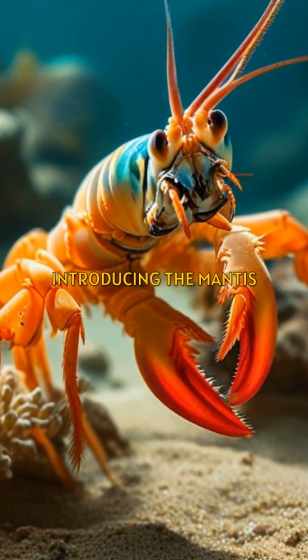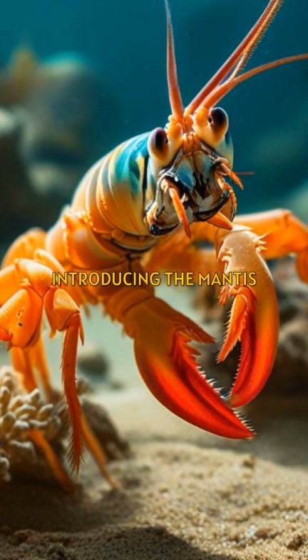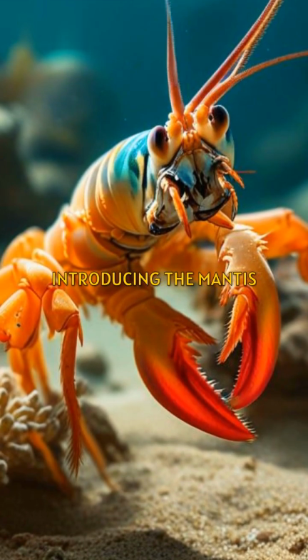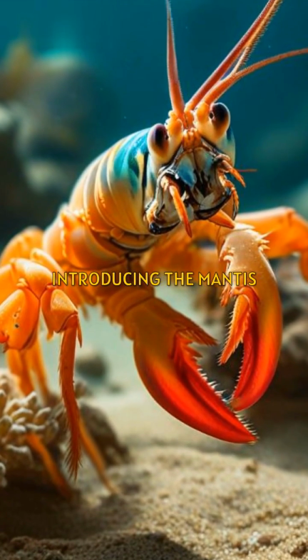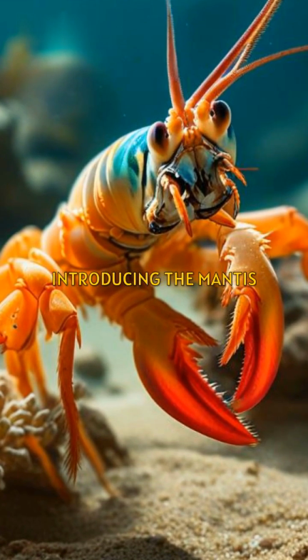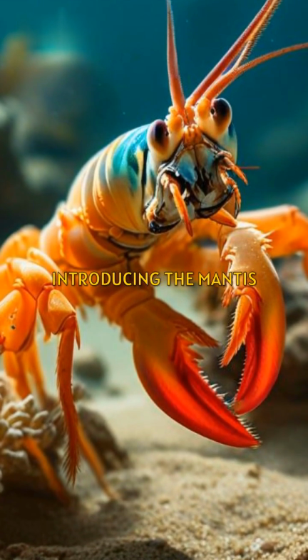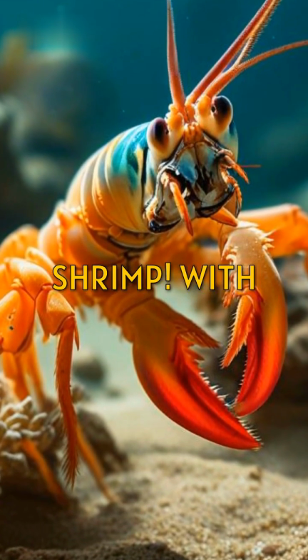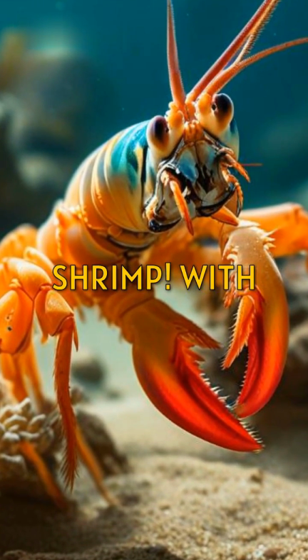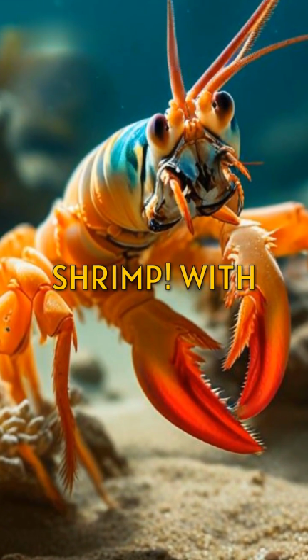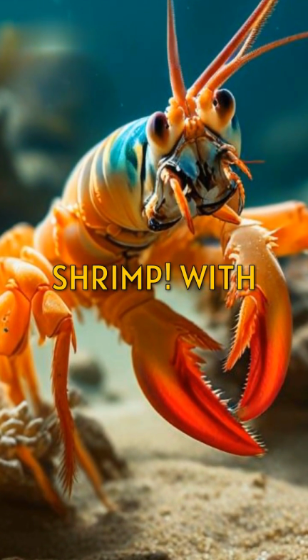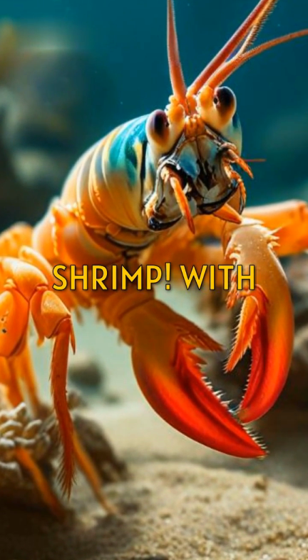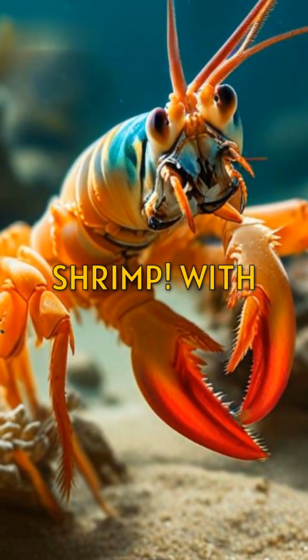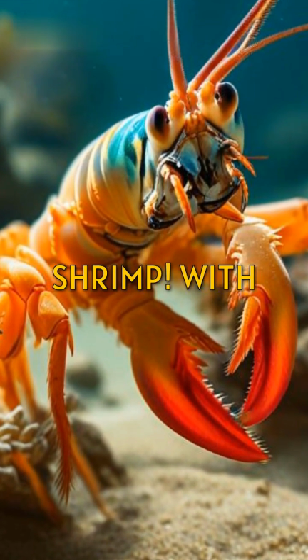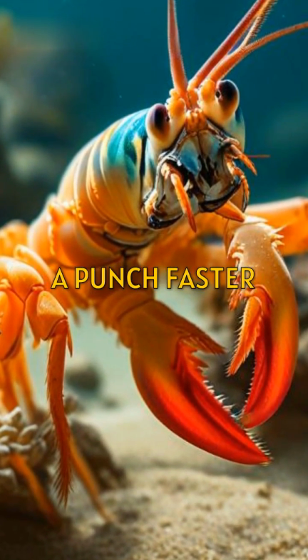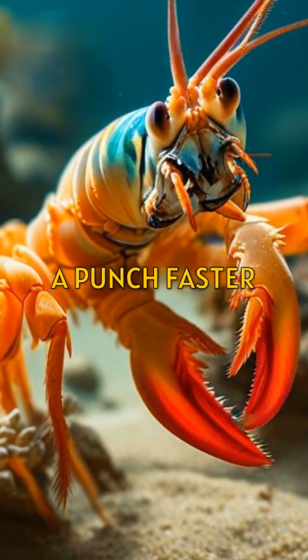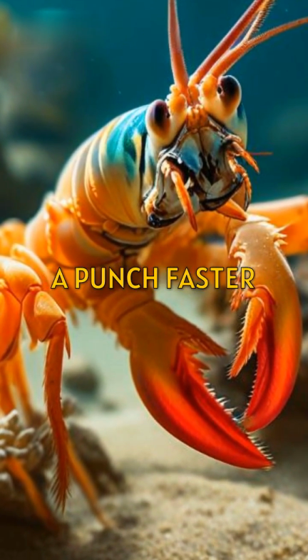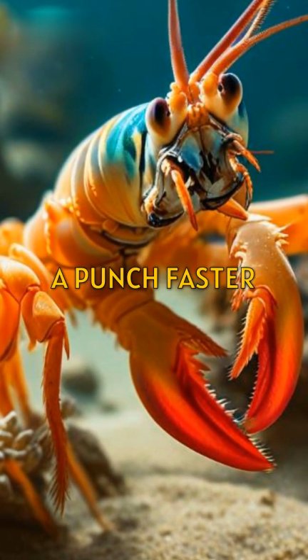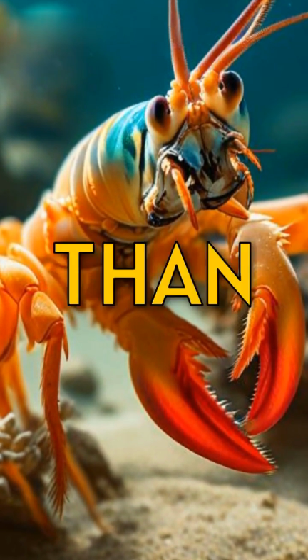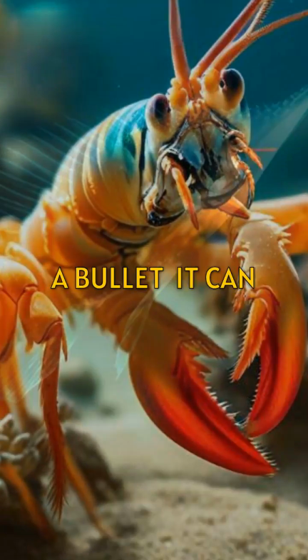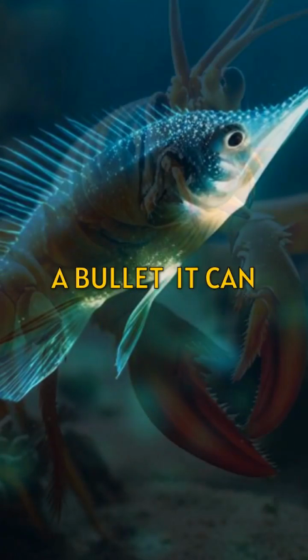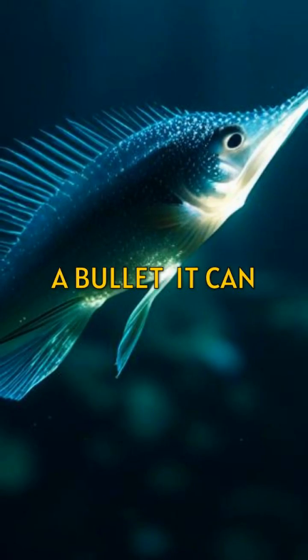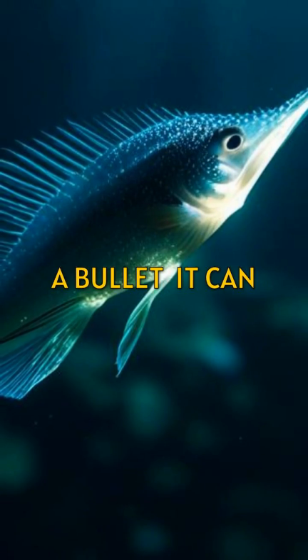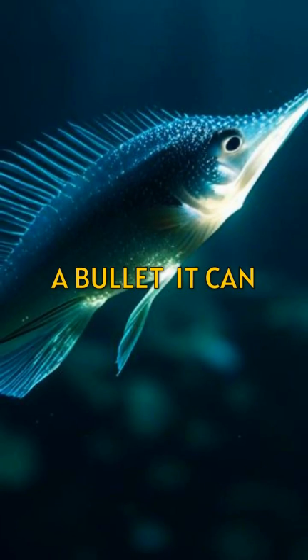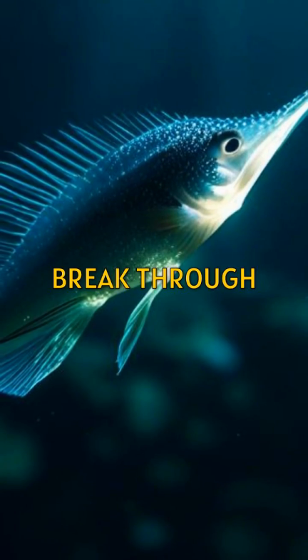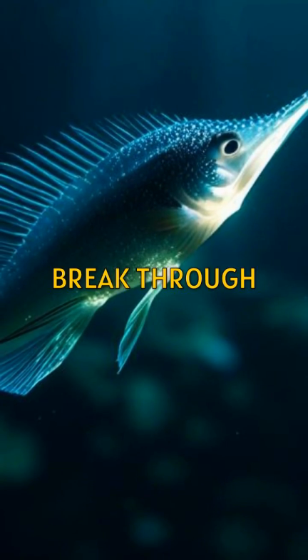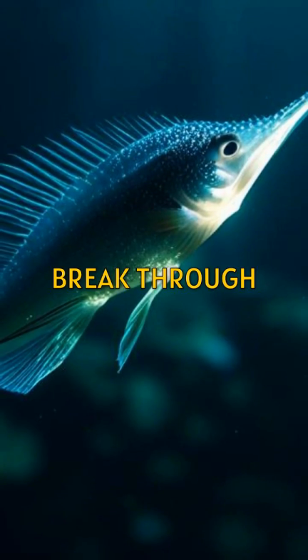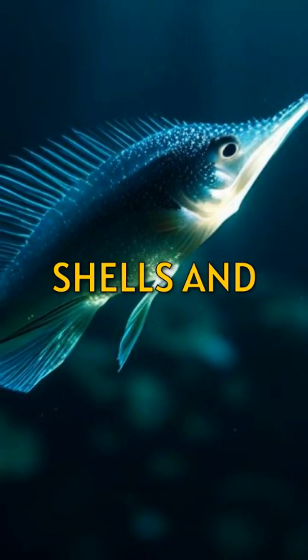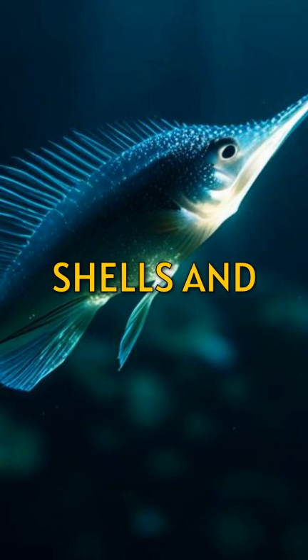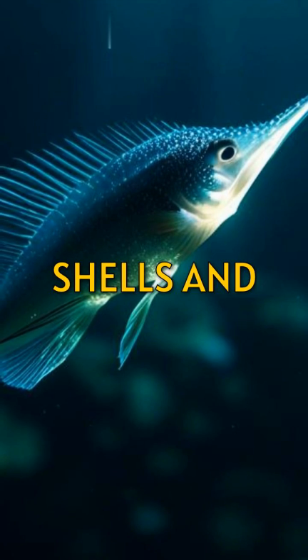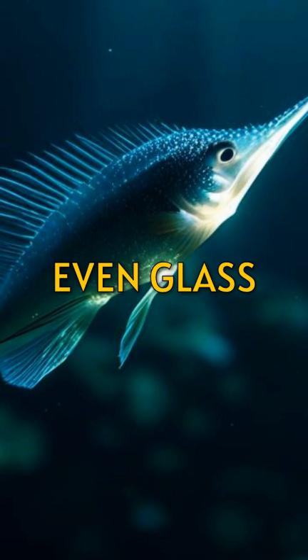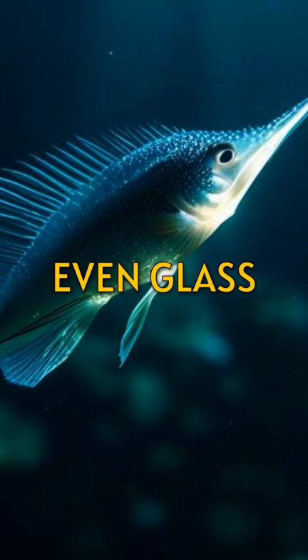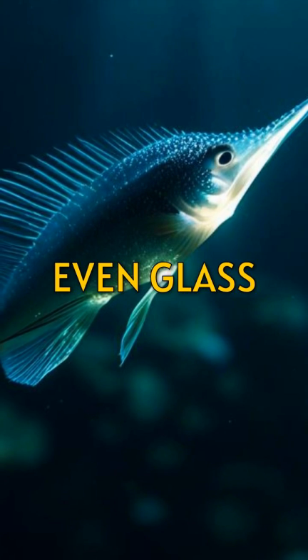Introducing the mantis shrimp. With a punch faster than a bullet, it can break through shells and even glass.